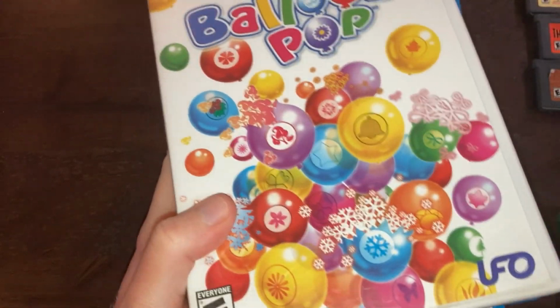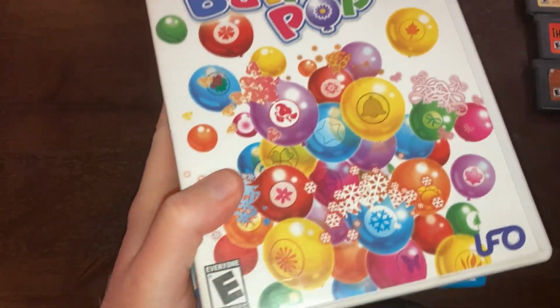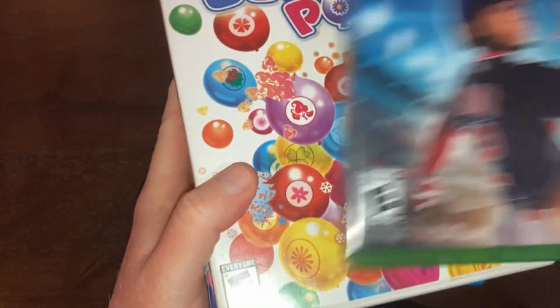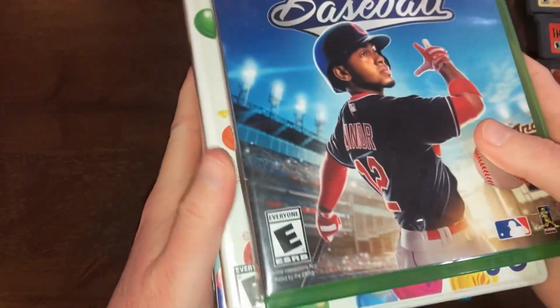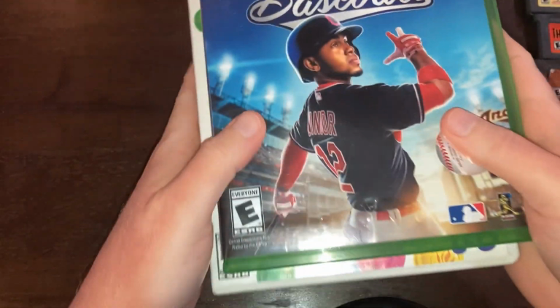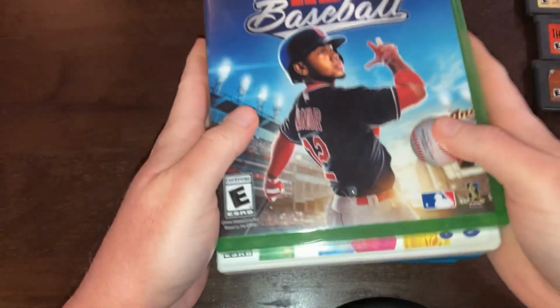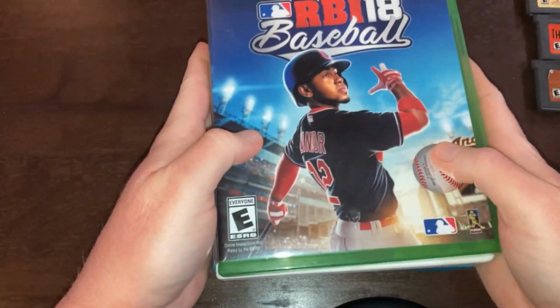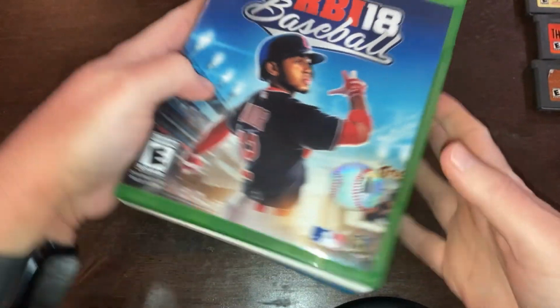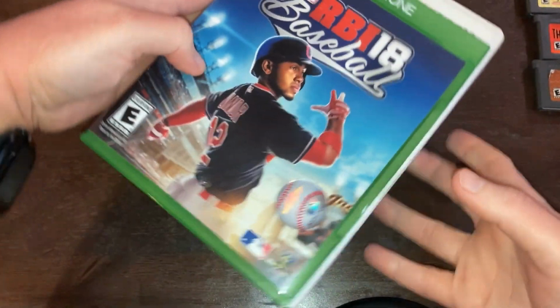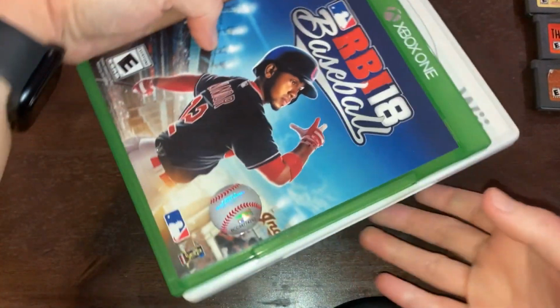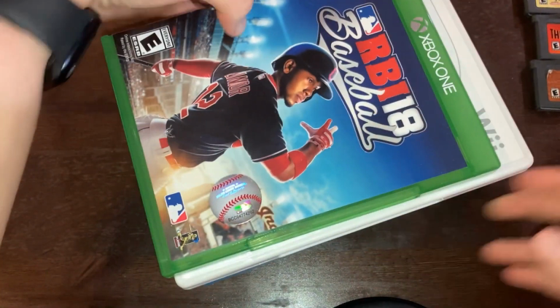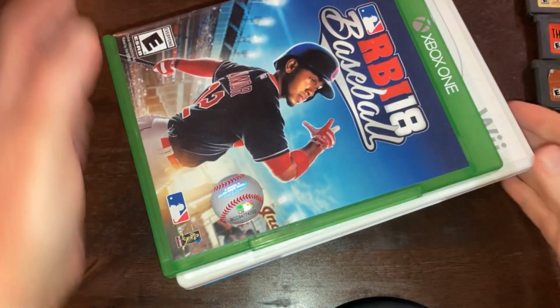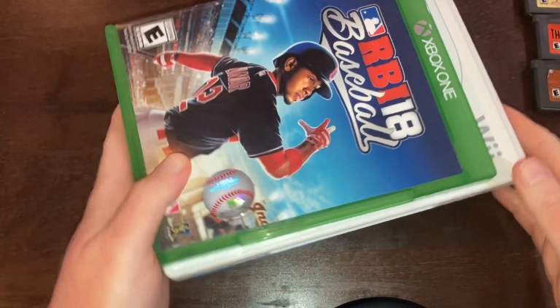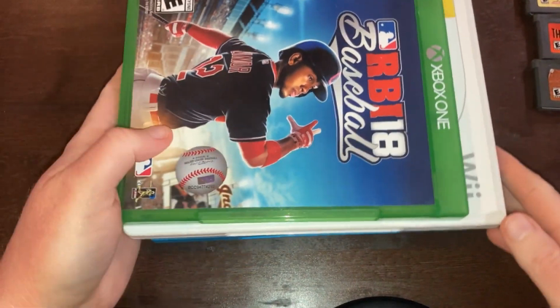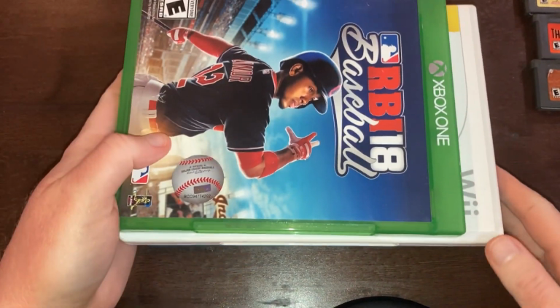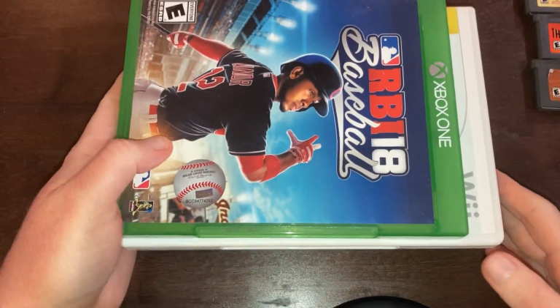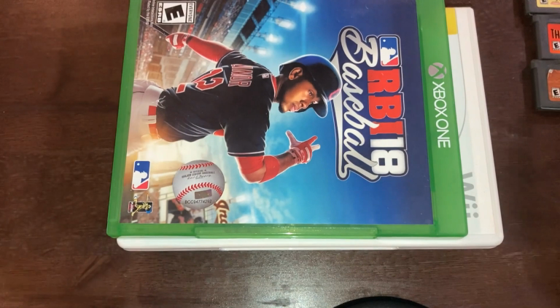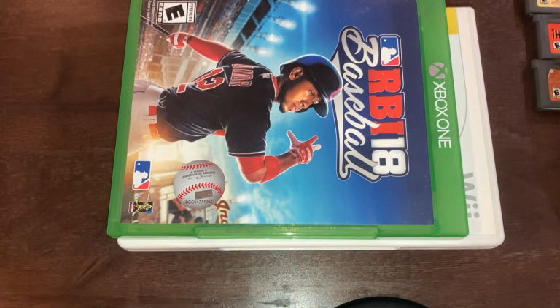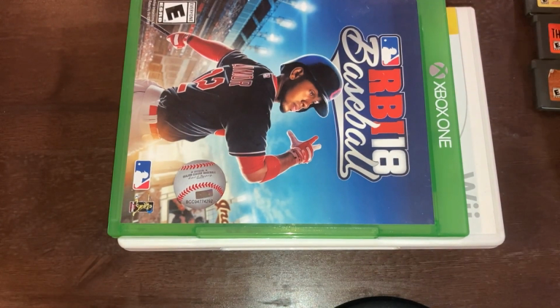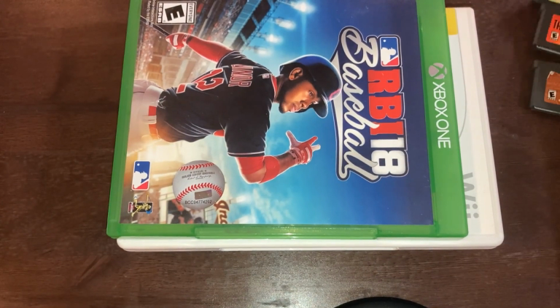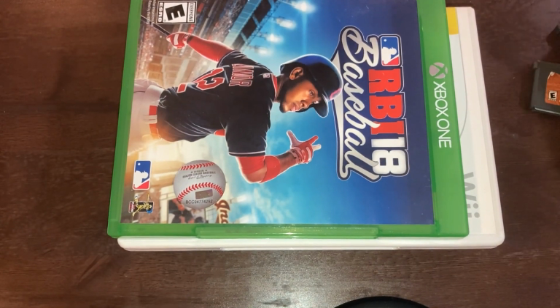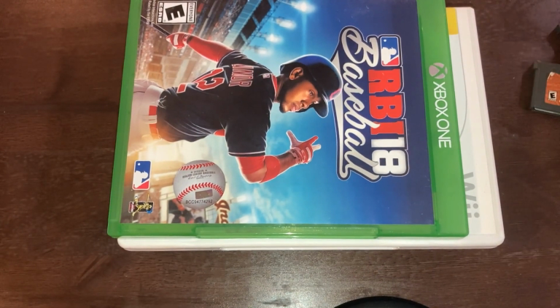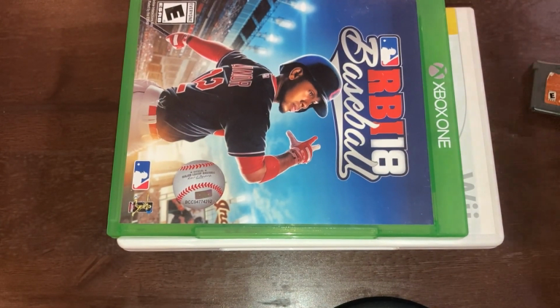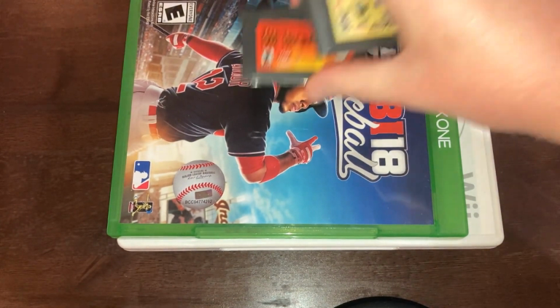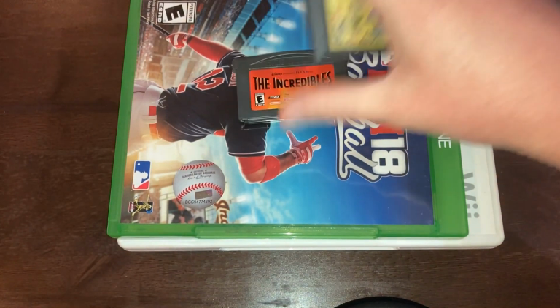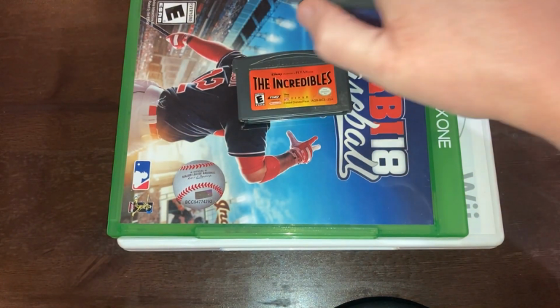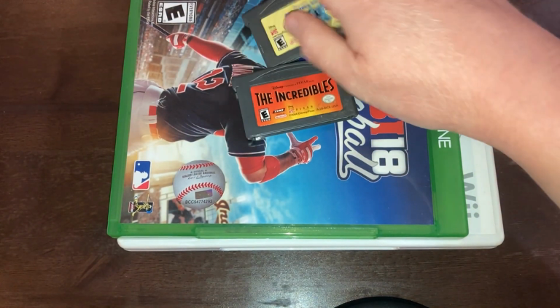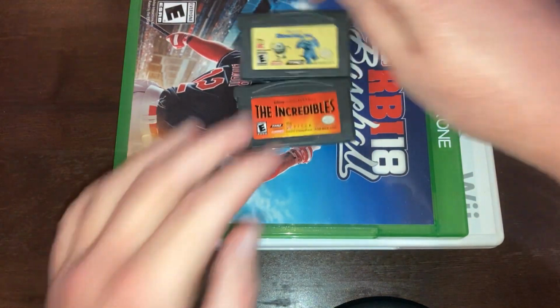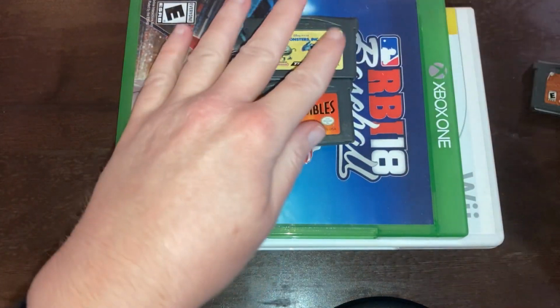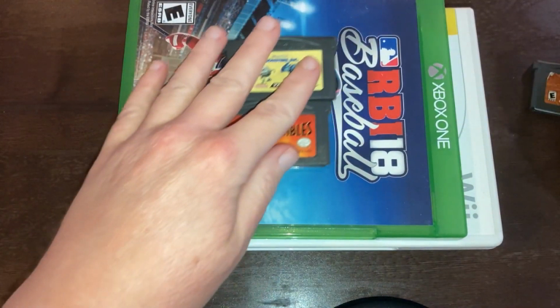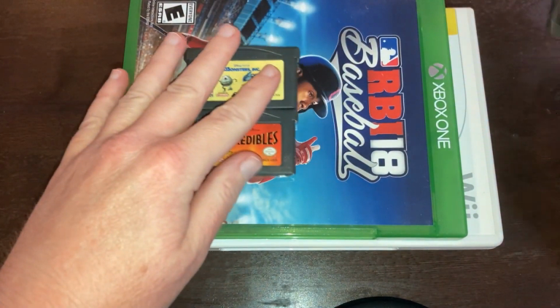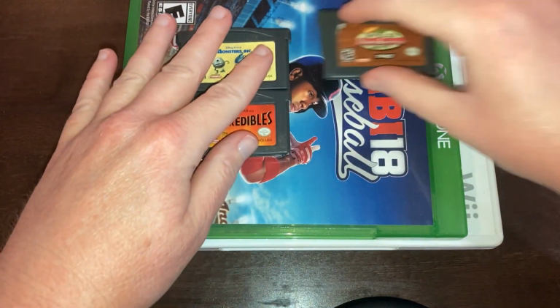I do occasionally play these older systems. I have pretty much just been playing my Switch, but sometimes it's nice to play one of the older consoles.